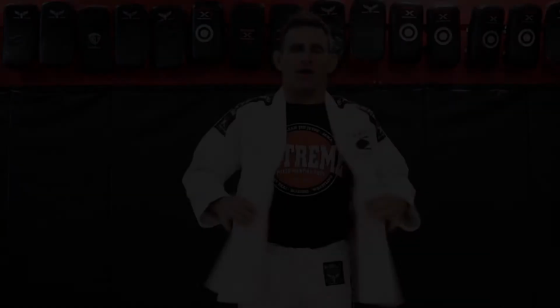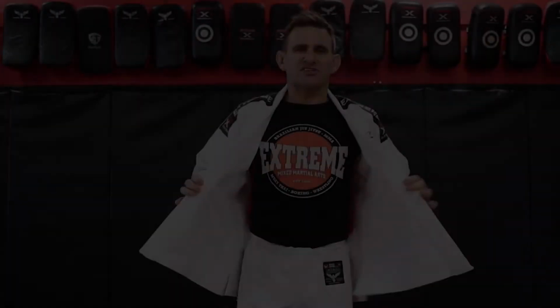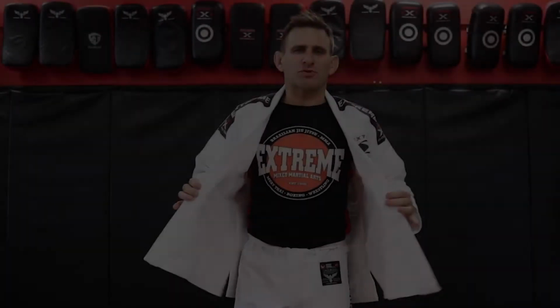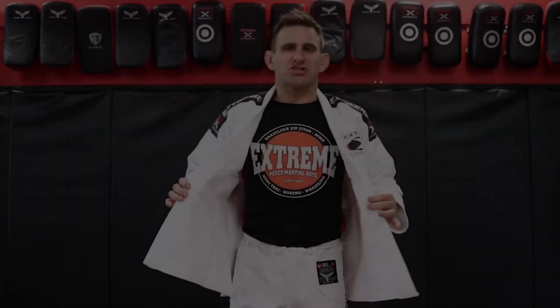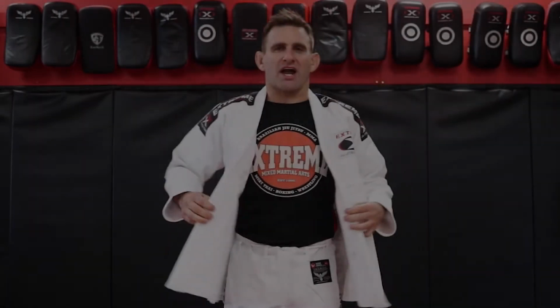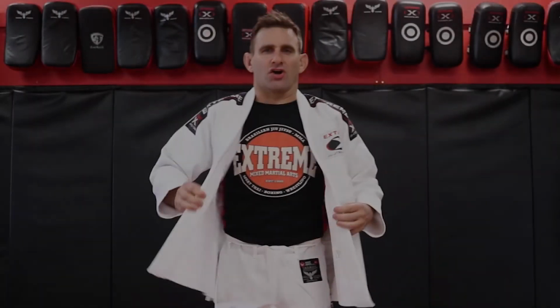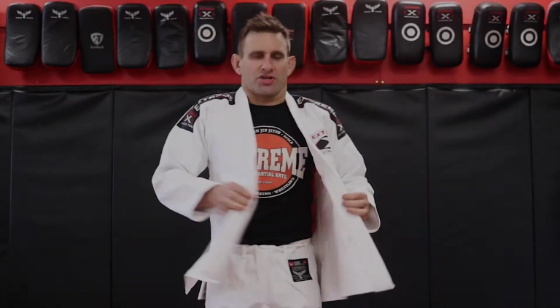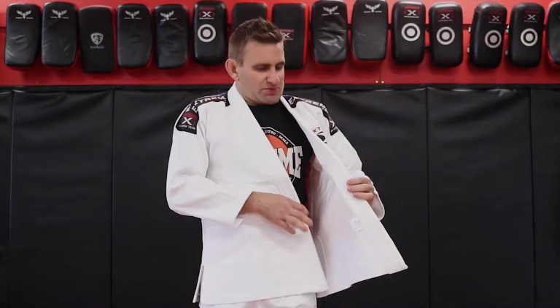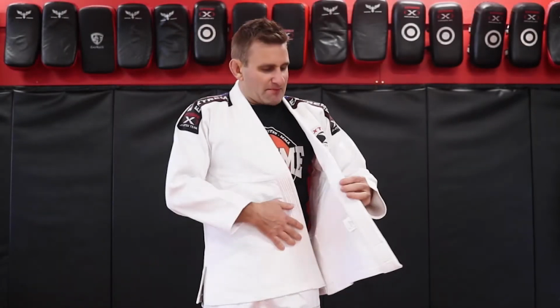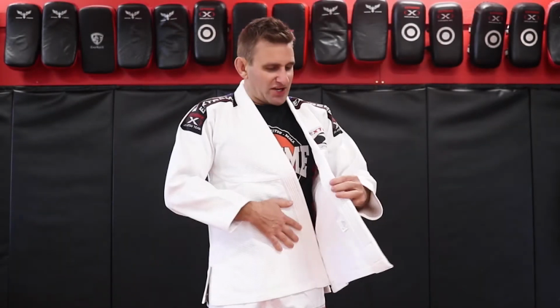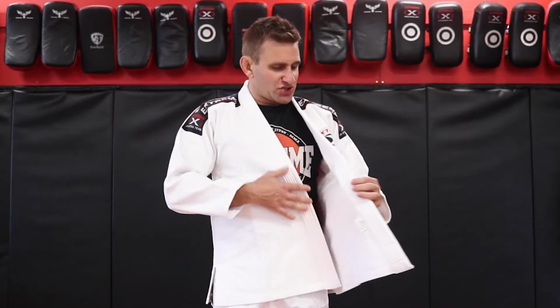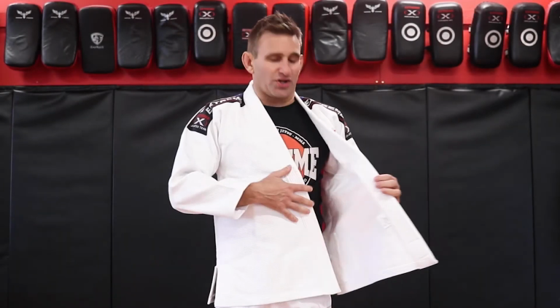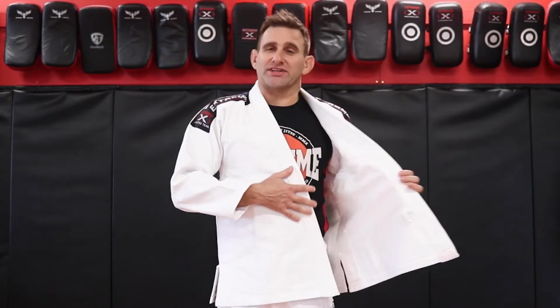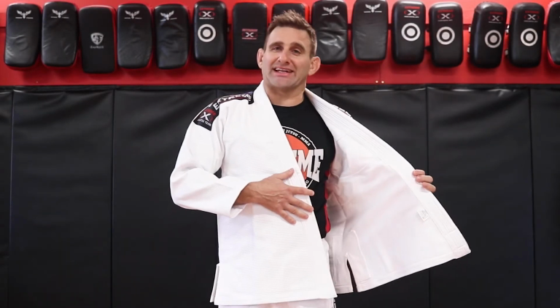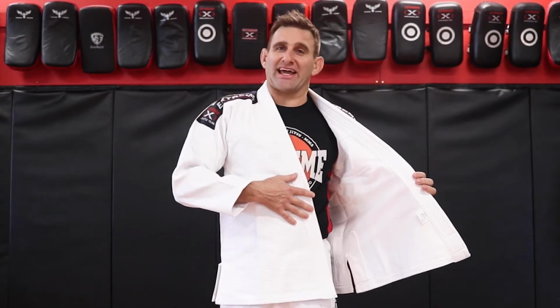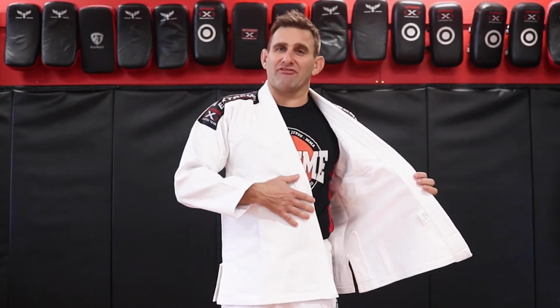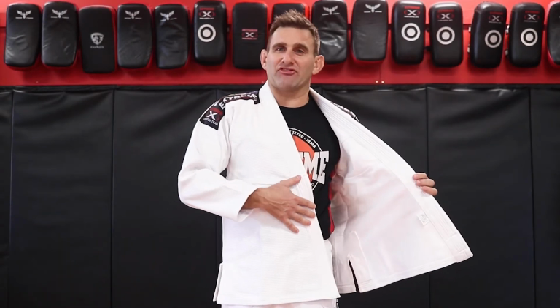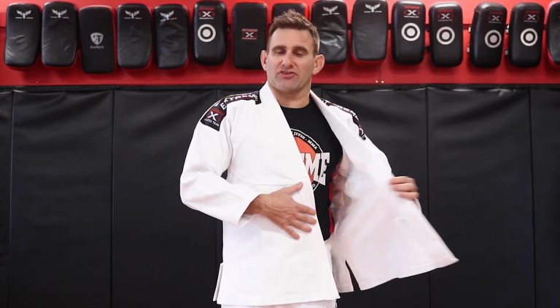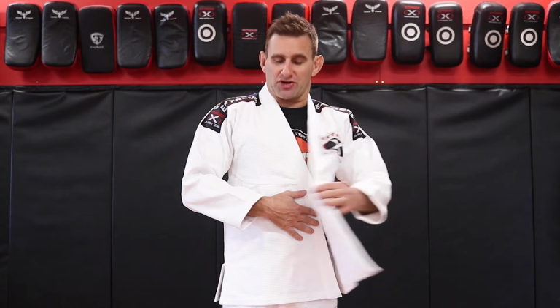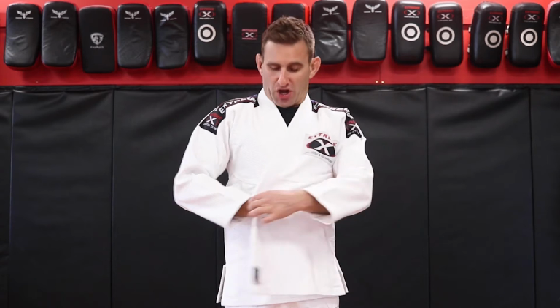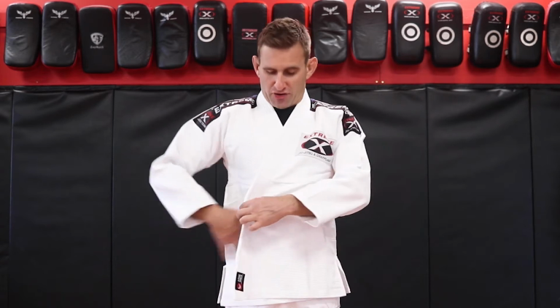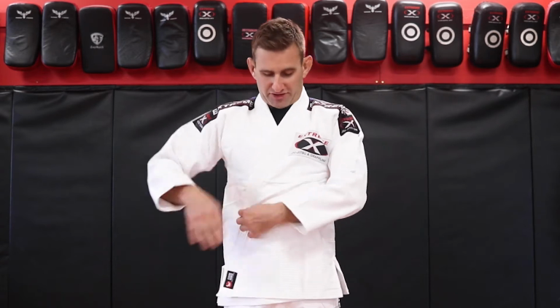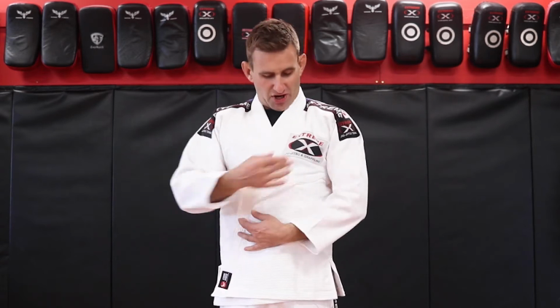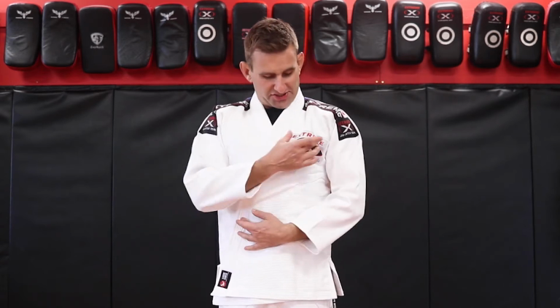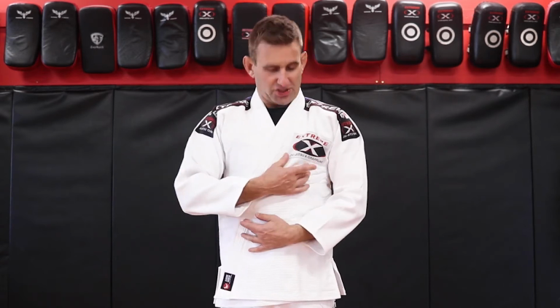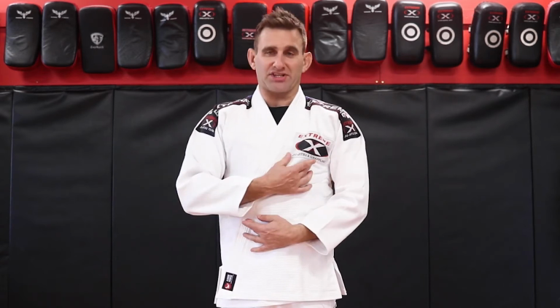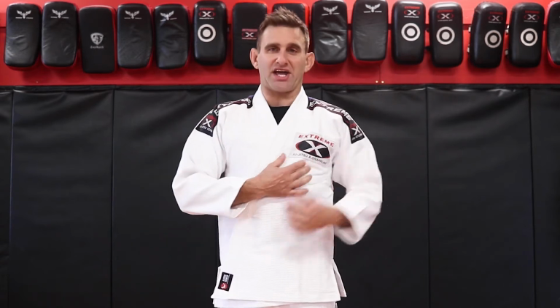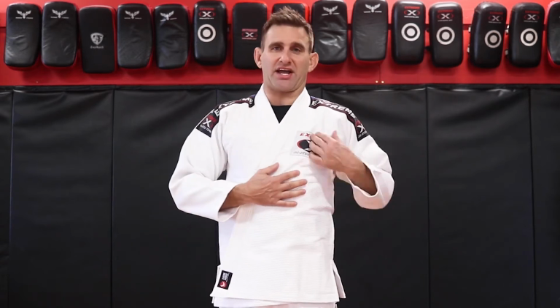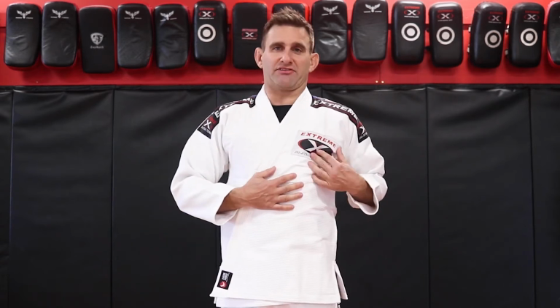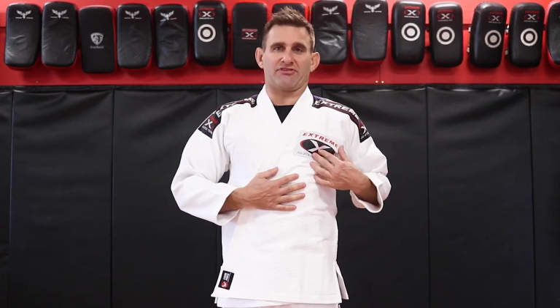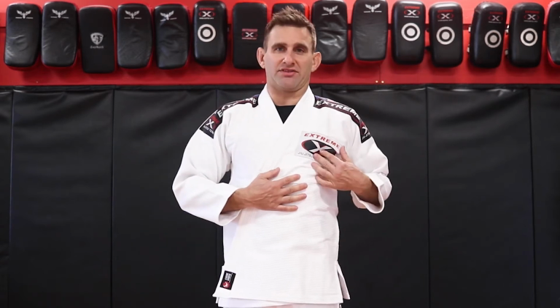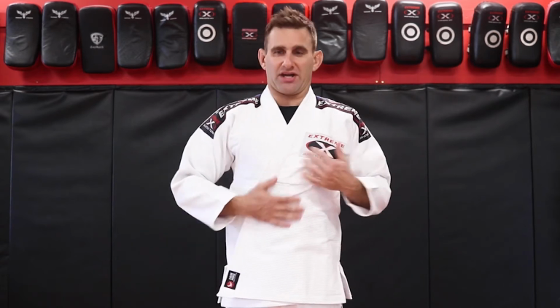Once you put your jacket on, you just want to make sure that the left goes over the right, so you've got the tag at the front there.